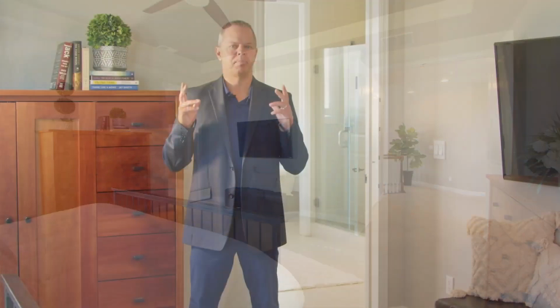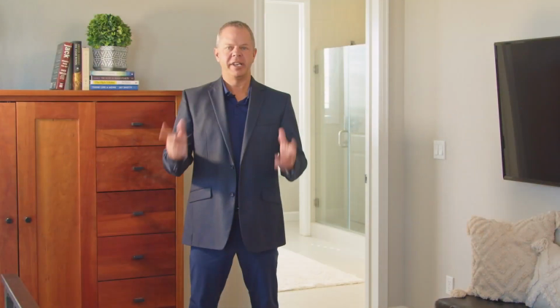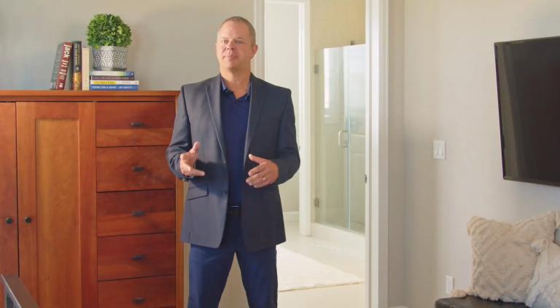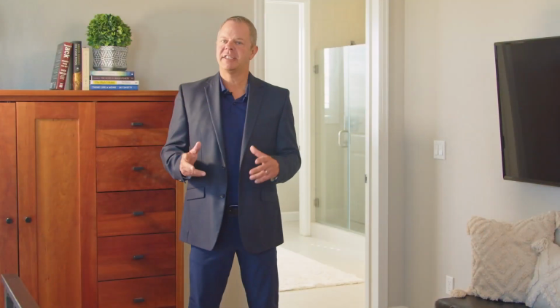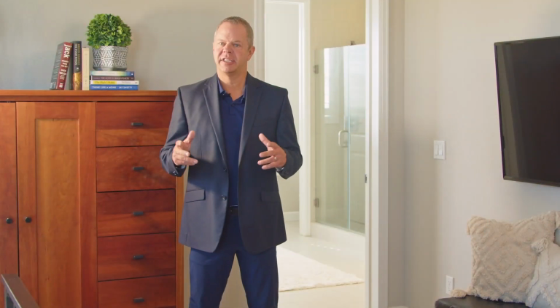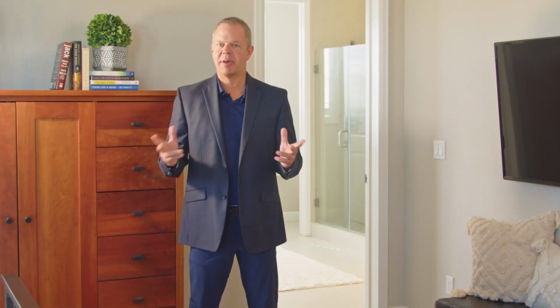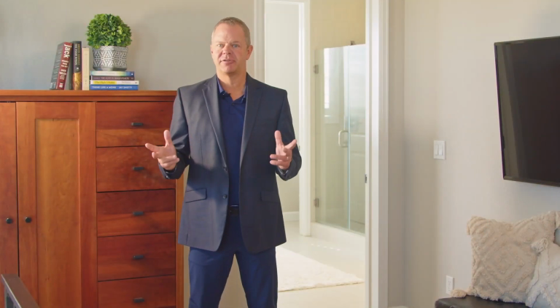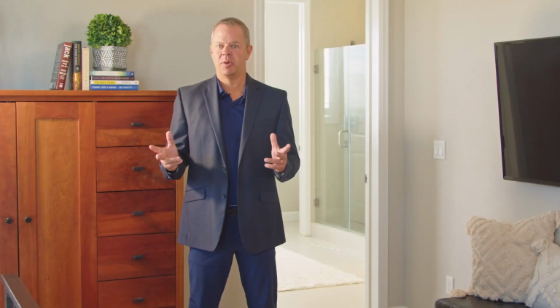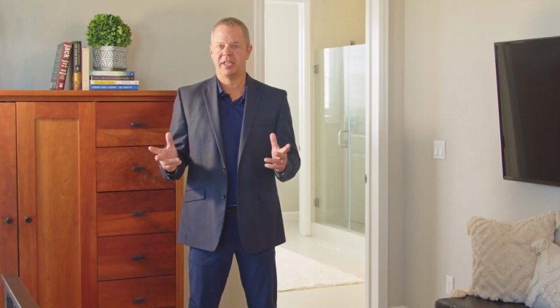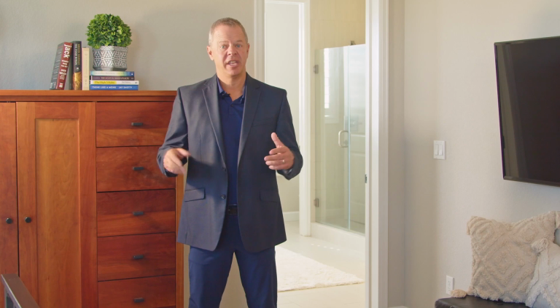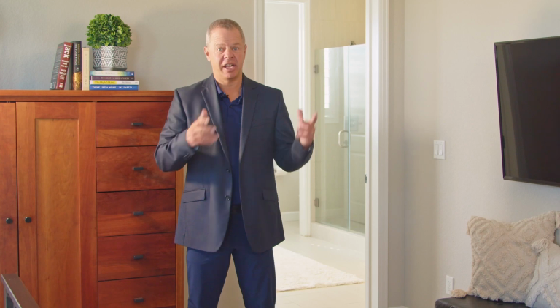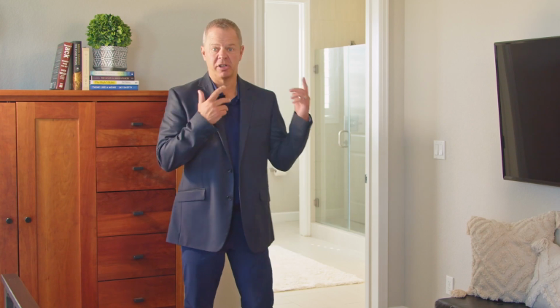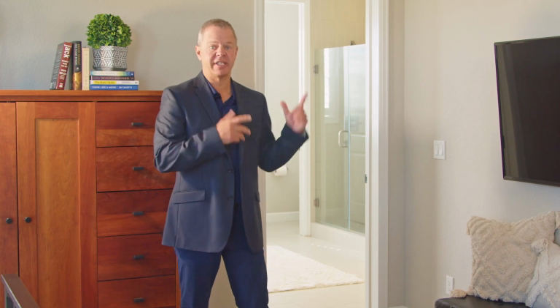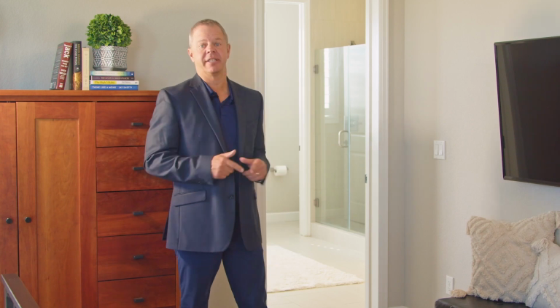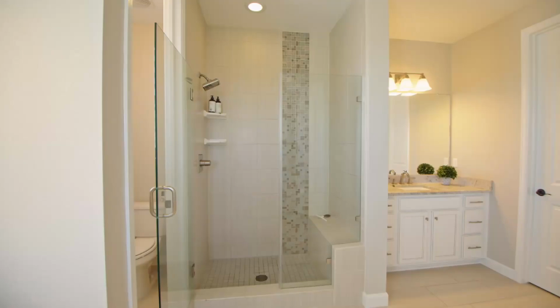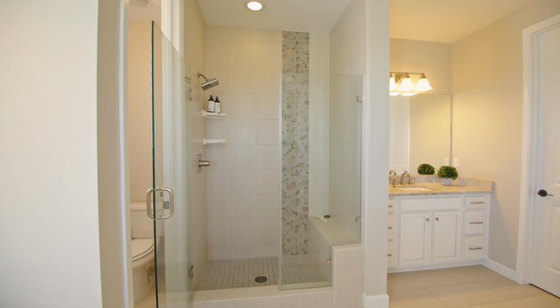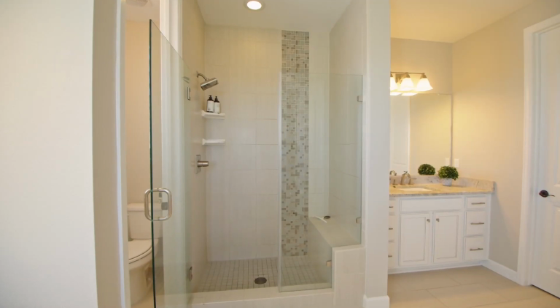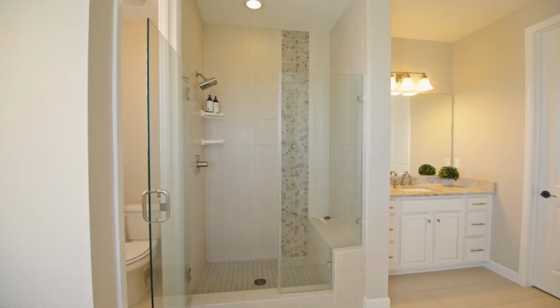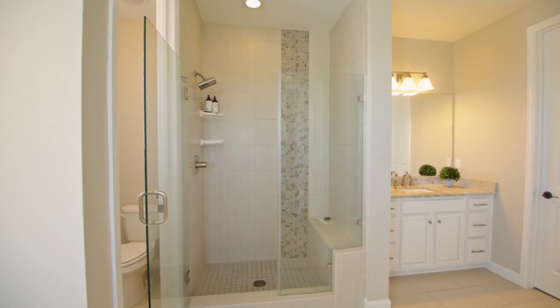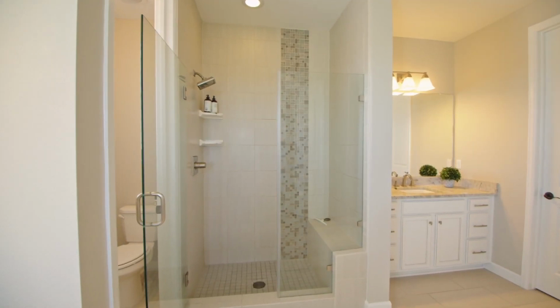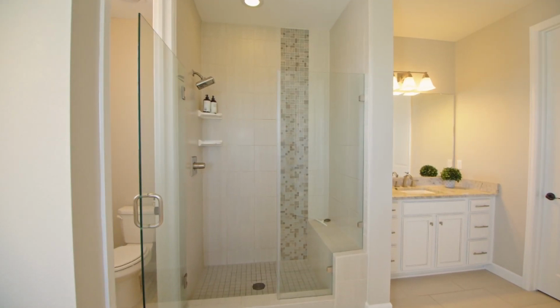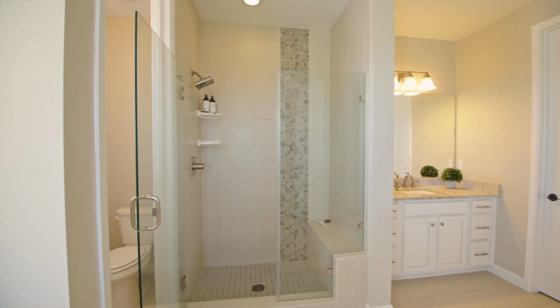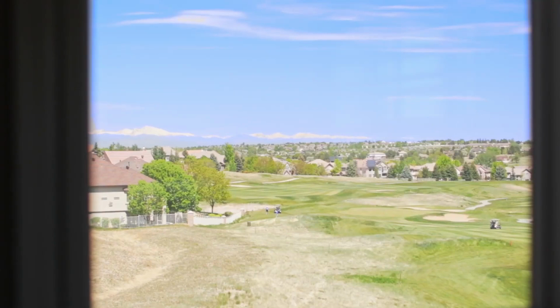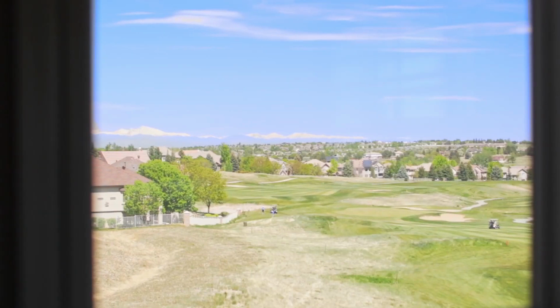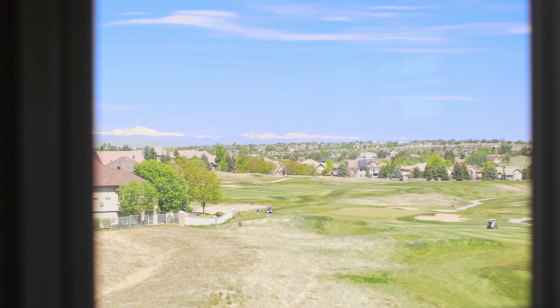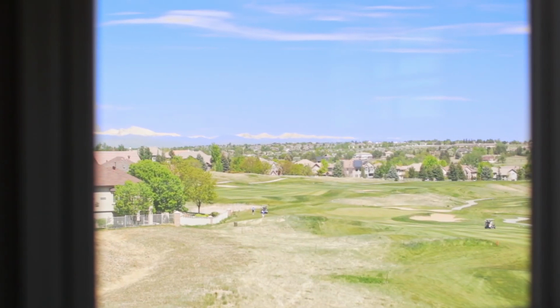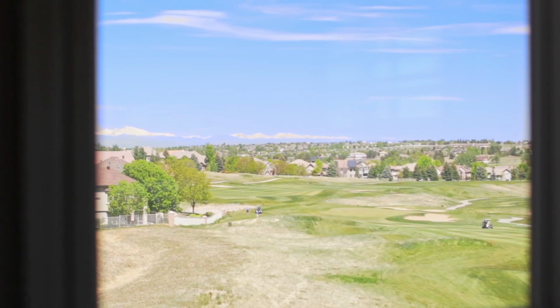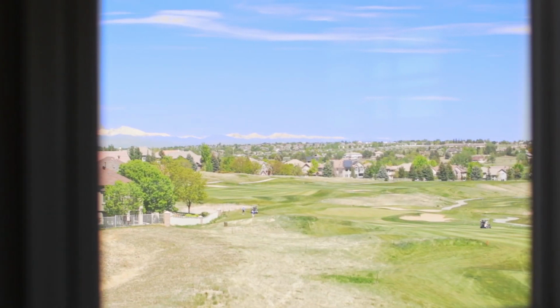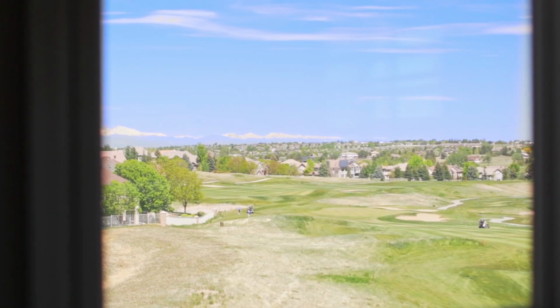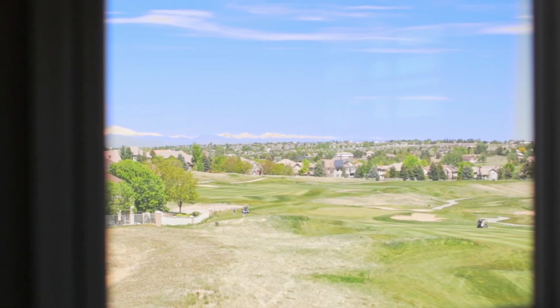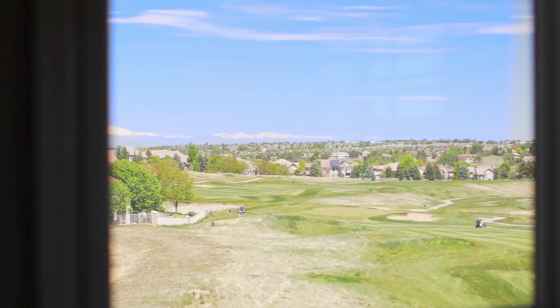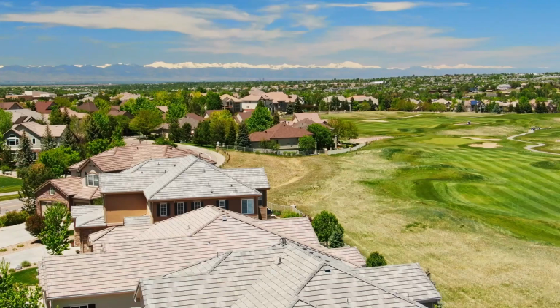Plenty of space in this master suite. Take a look at the size of that shower, and don't forget — there's golf course and mountain views from here as well.